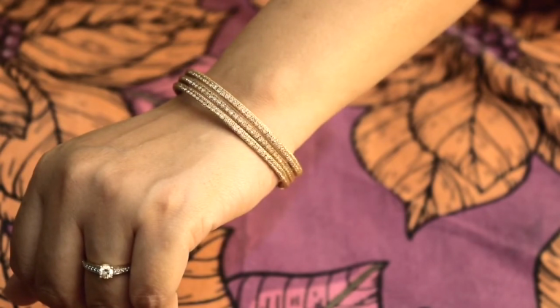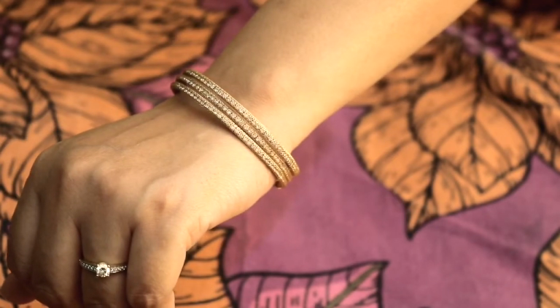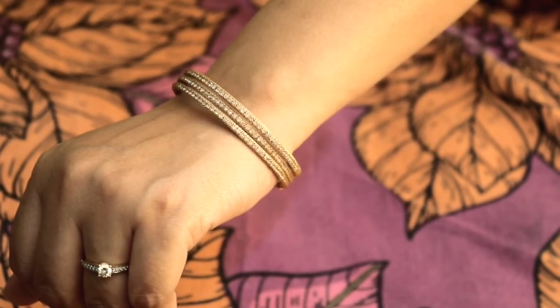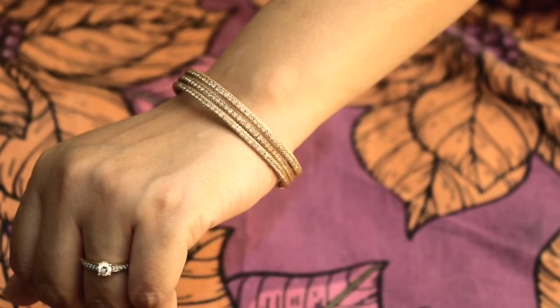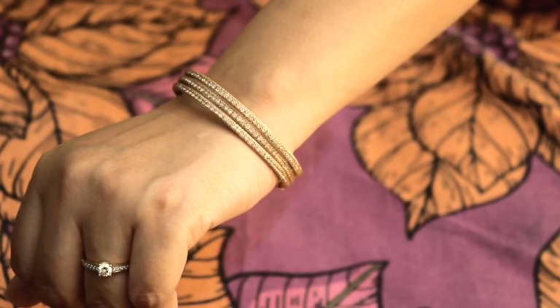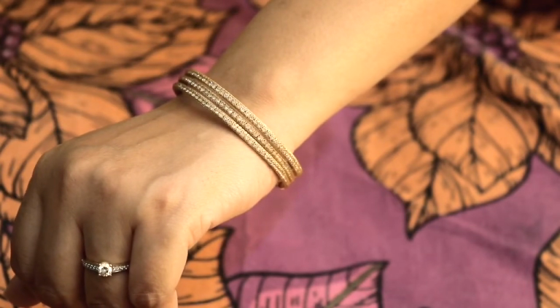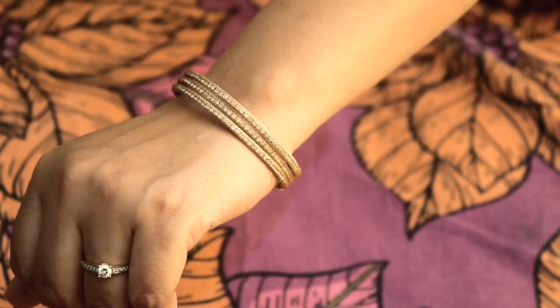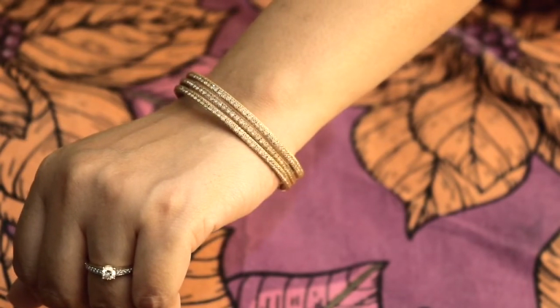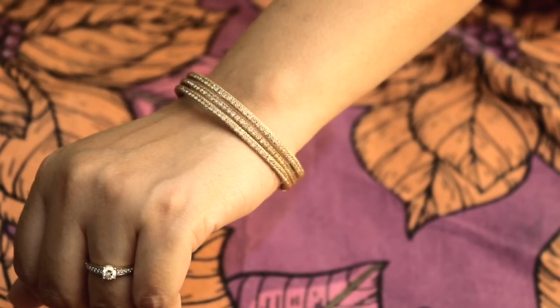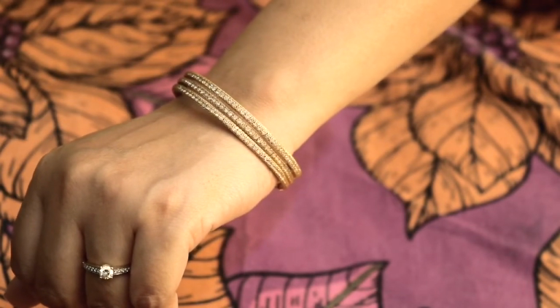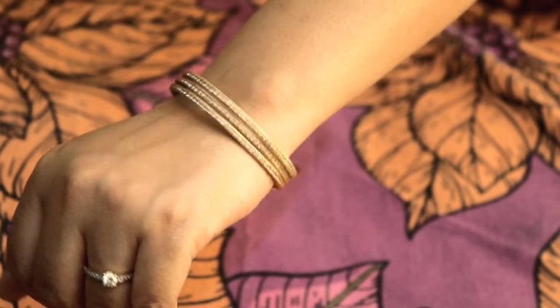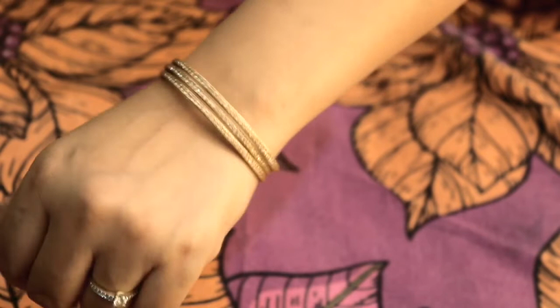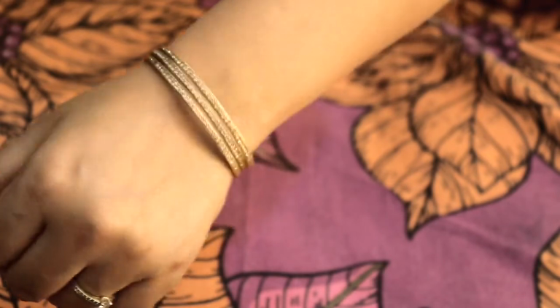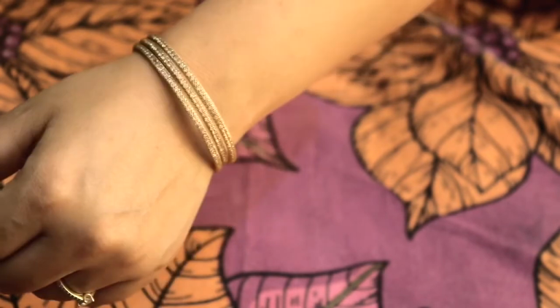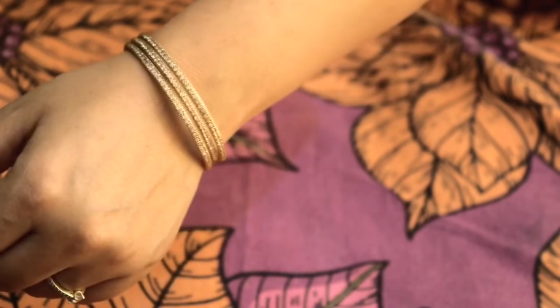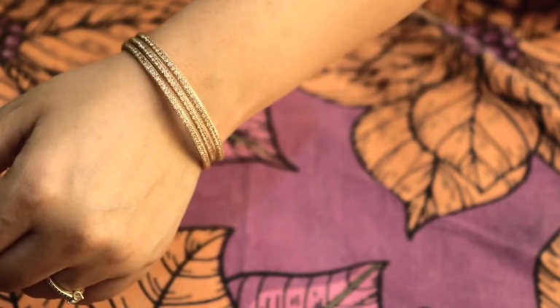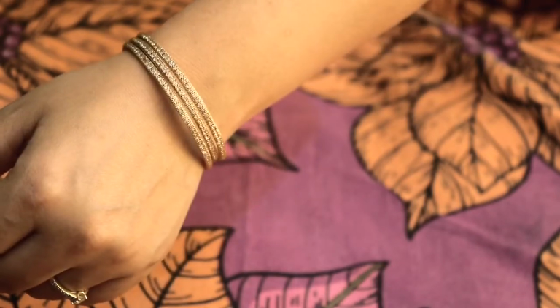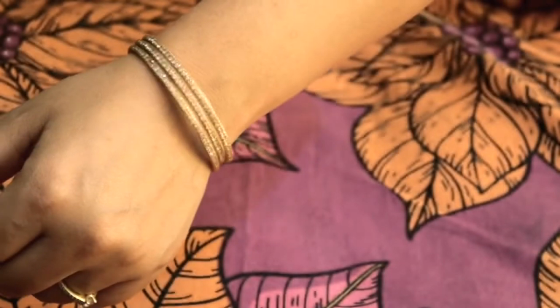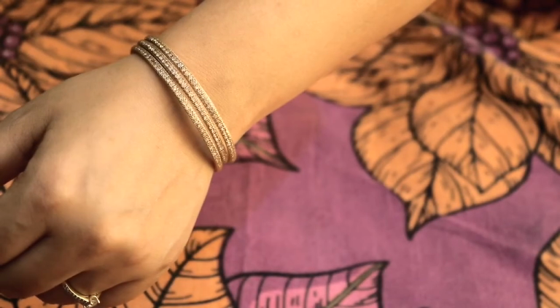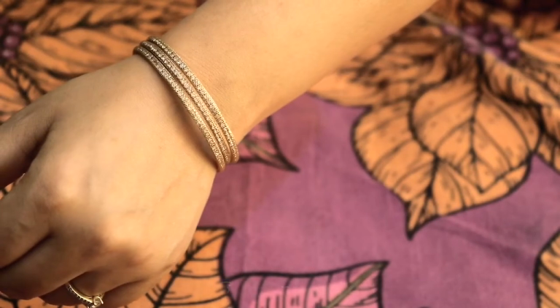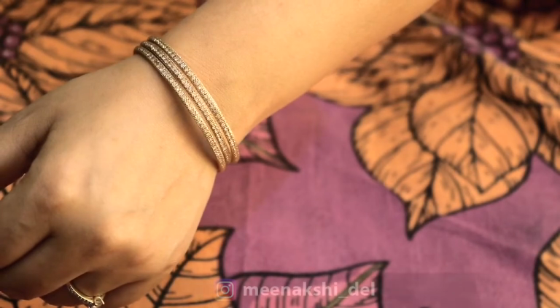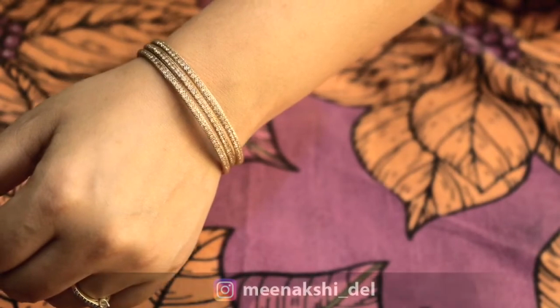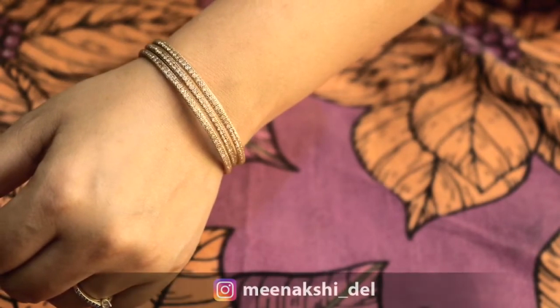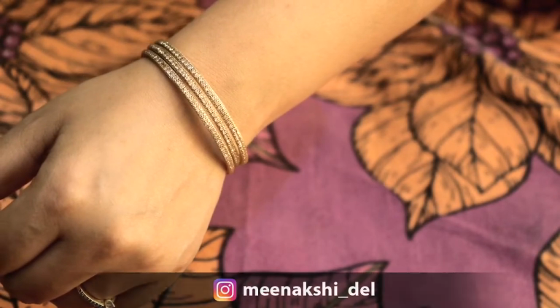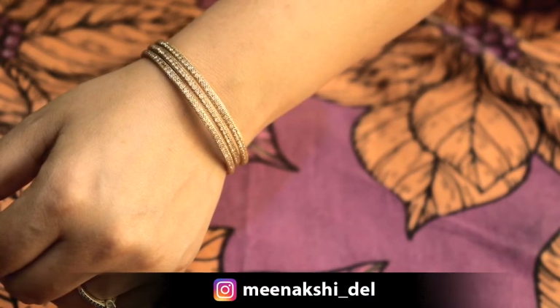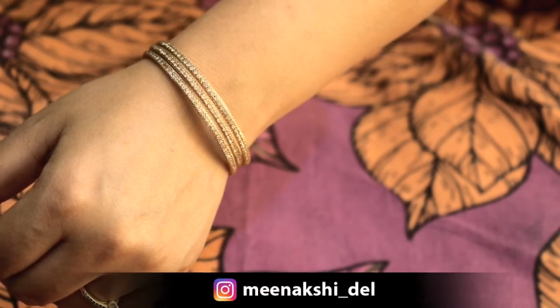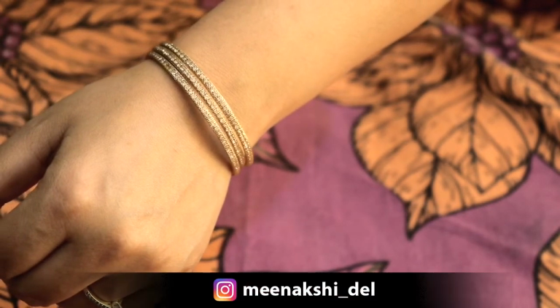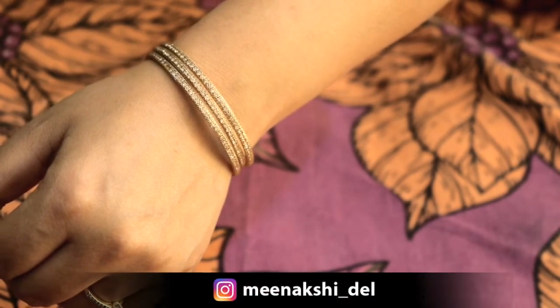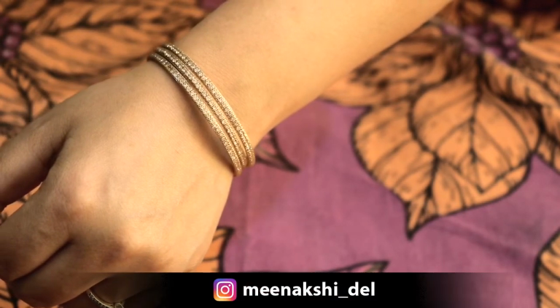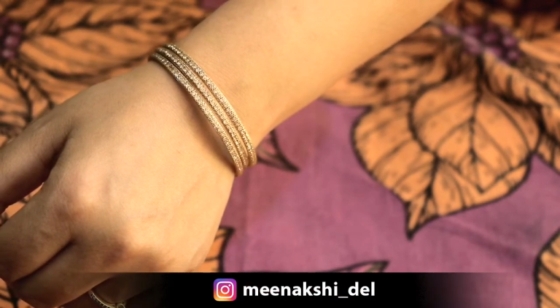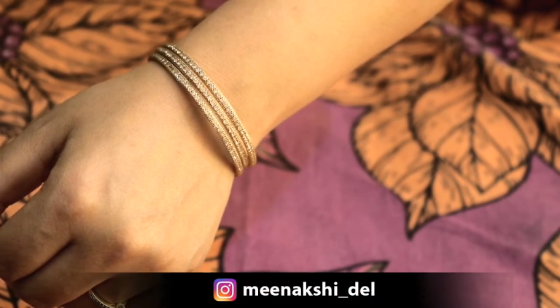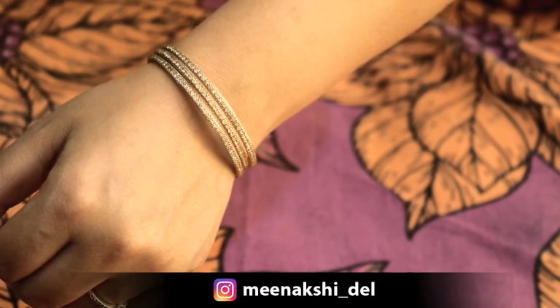The weight is very light, so you can carry it on daily wear. It is also suitable for office wear.